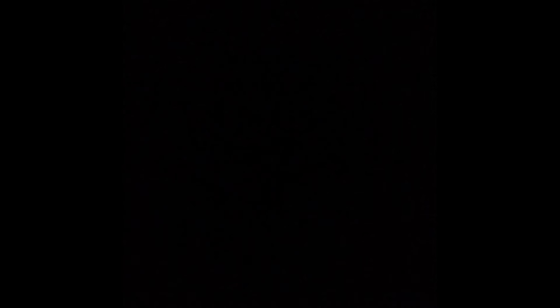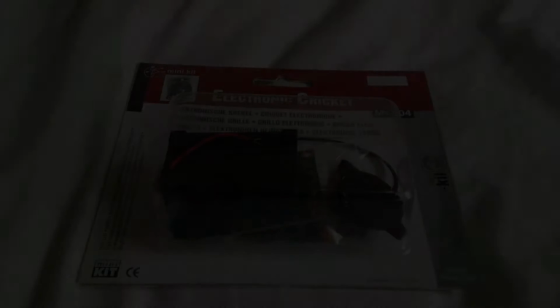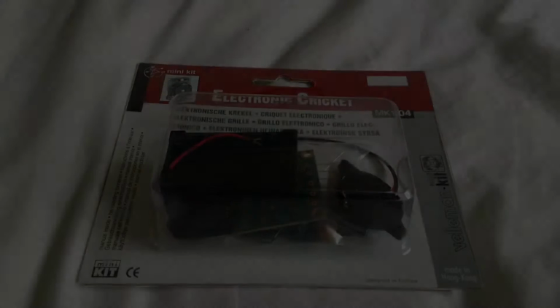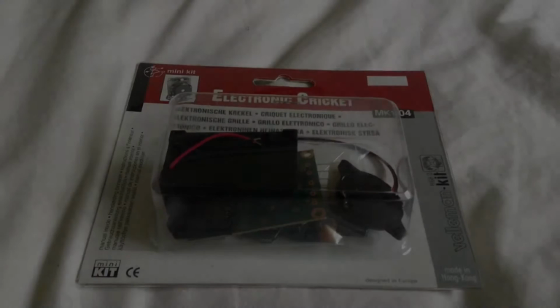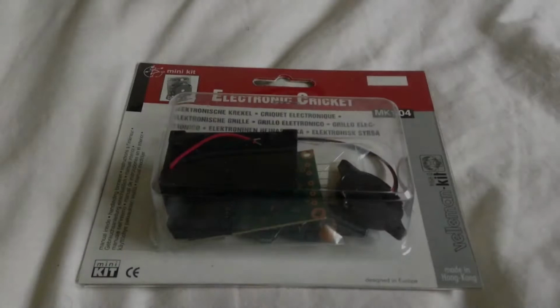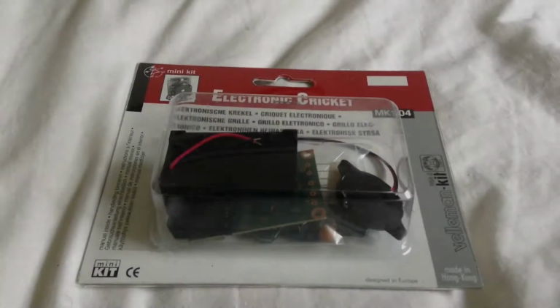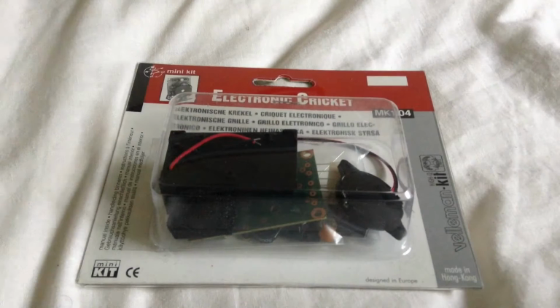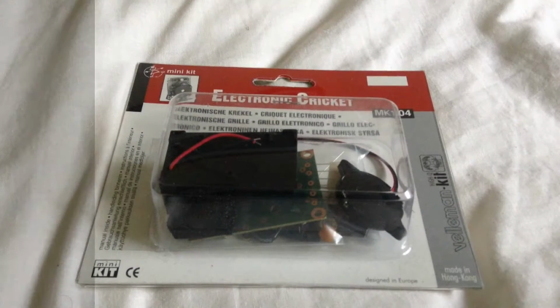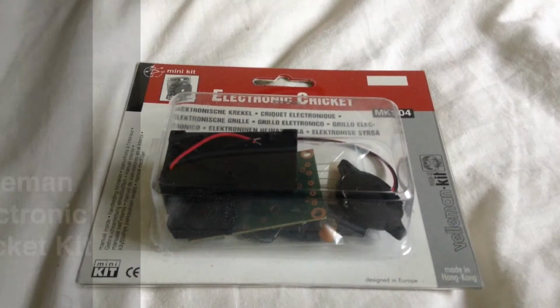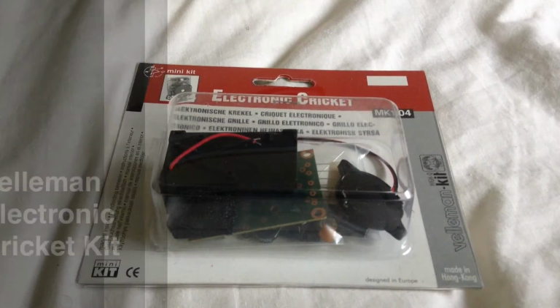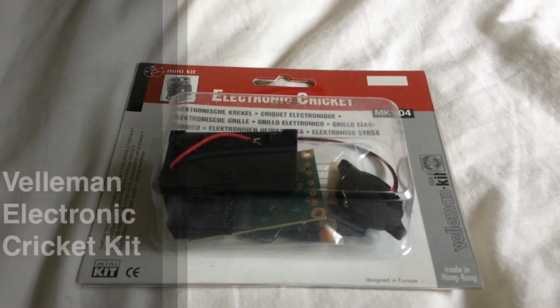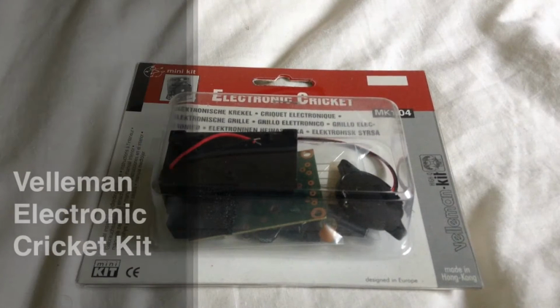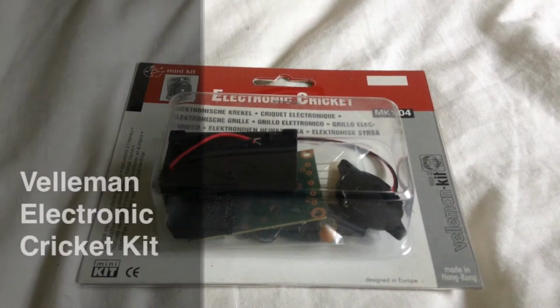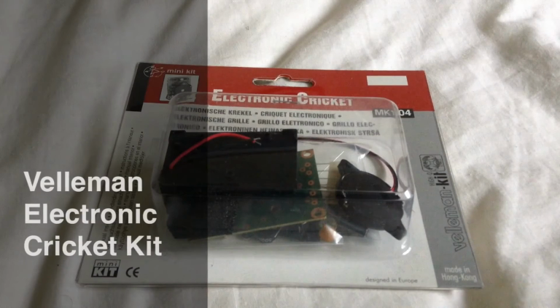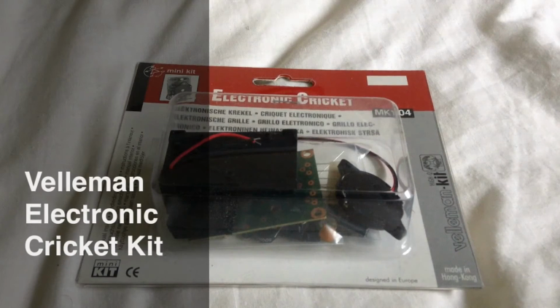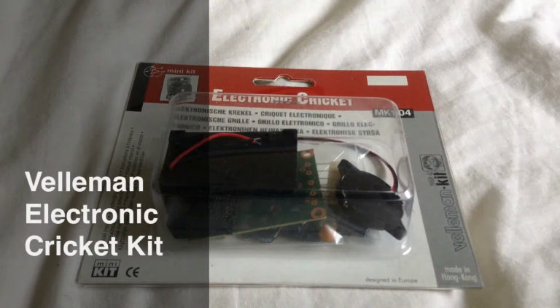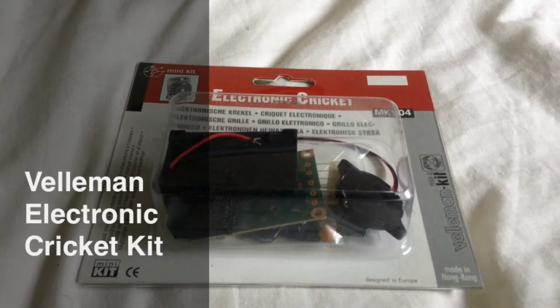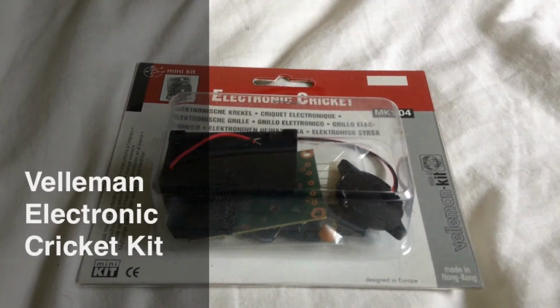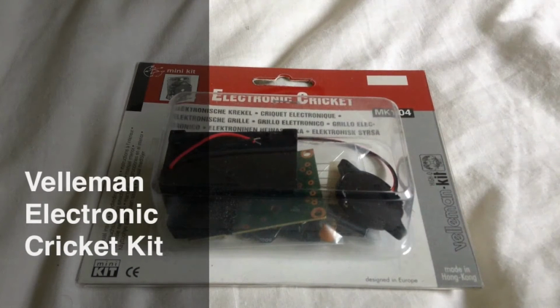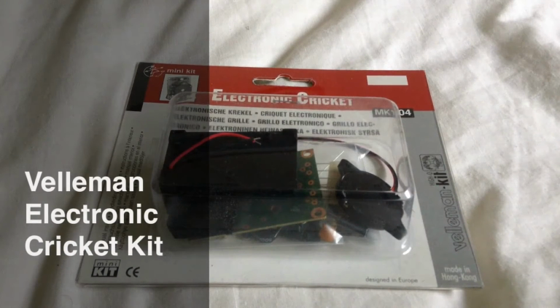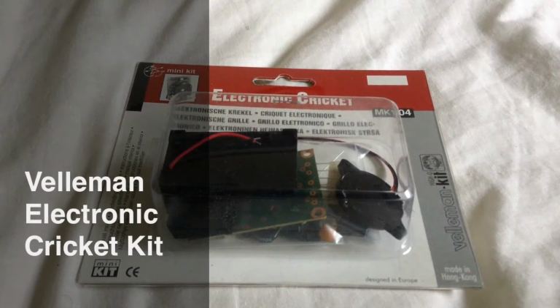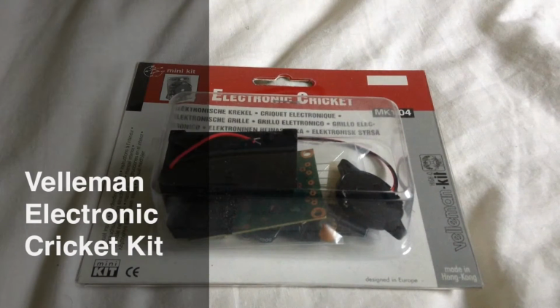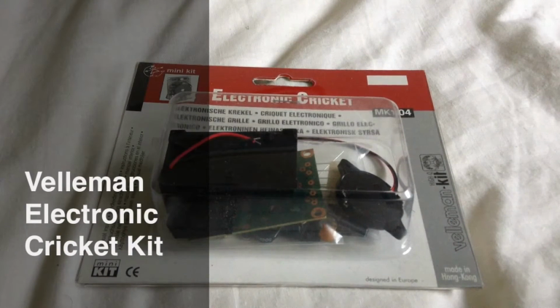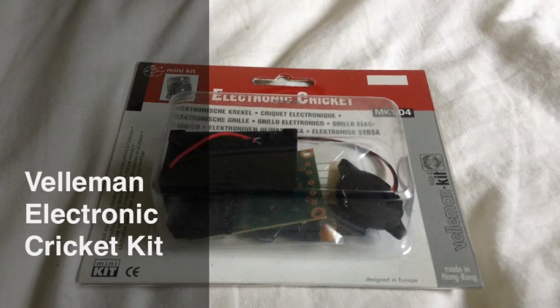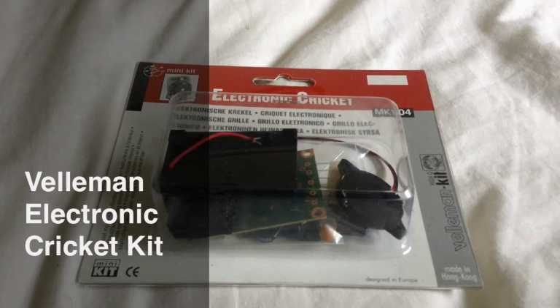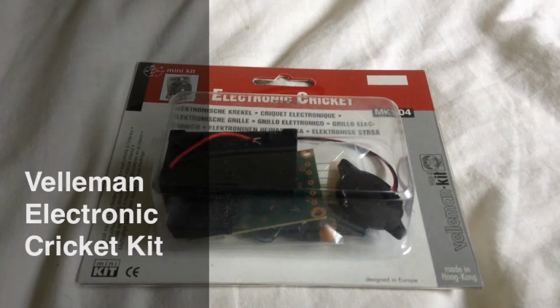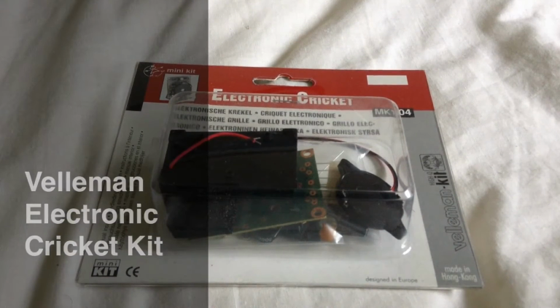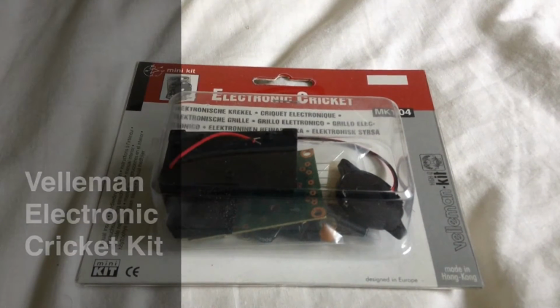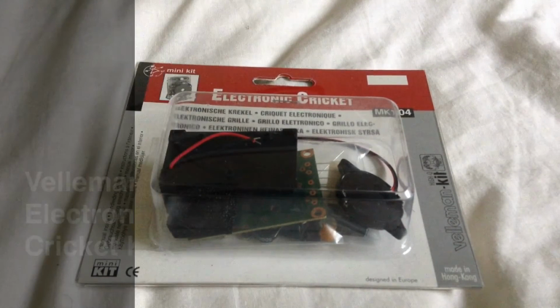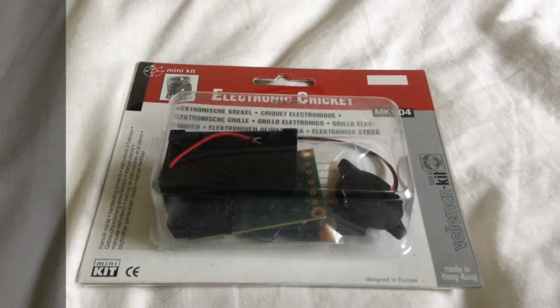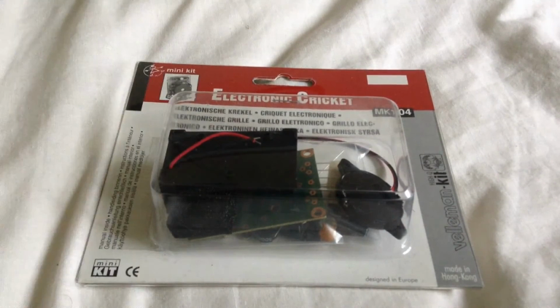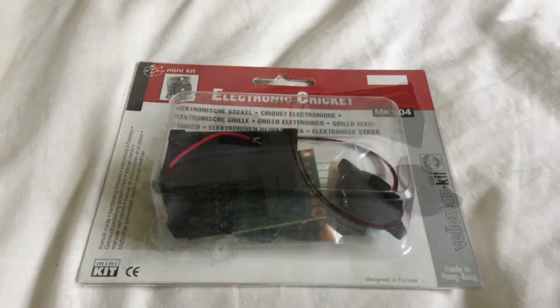Hello everyone, today I'm going to be showing you how to make the Veliman Electronic Cricket Kit.